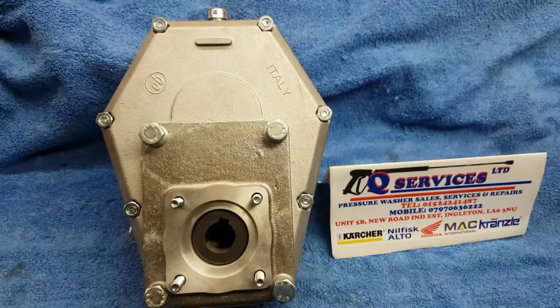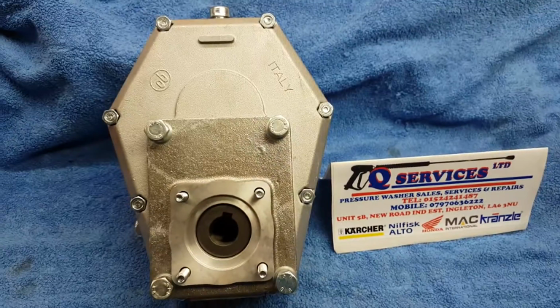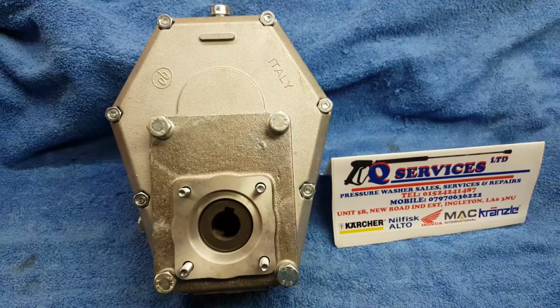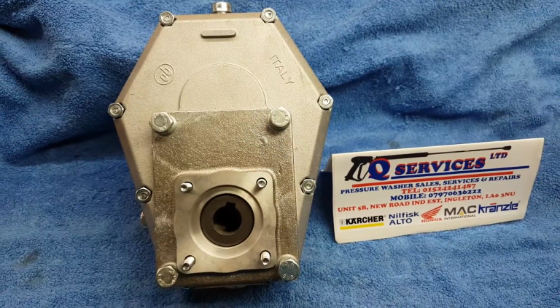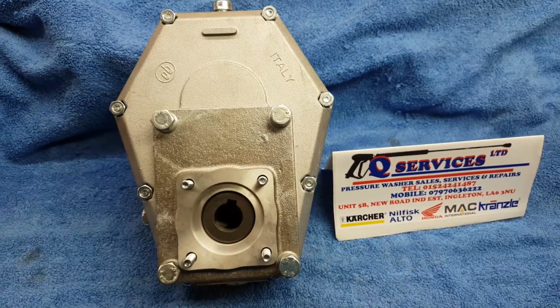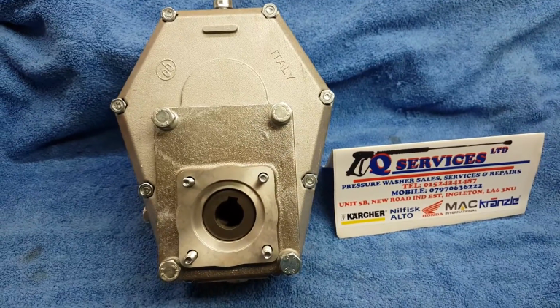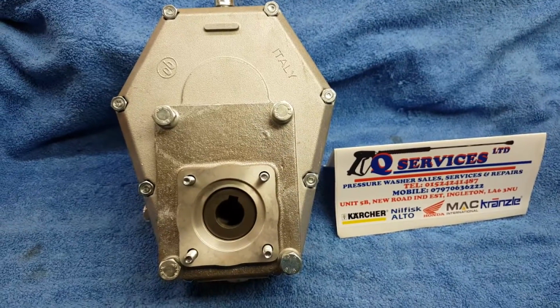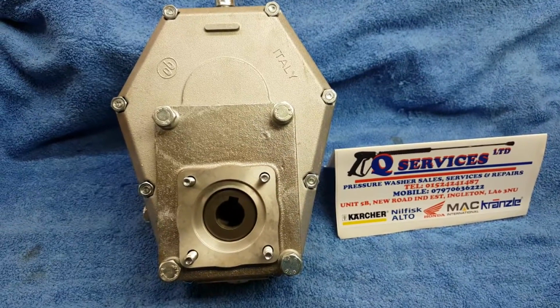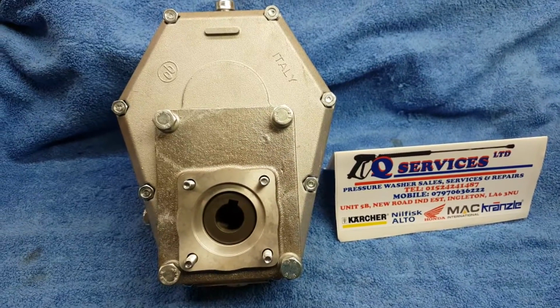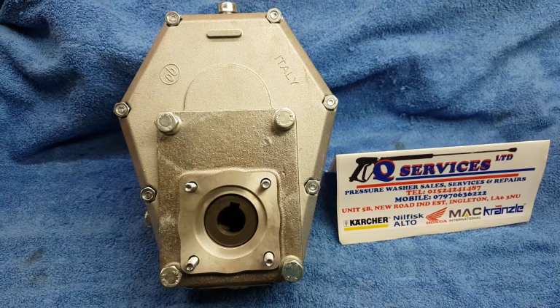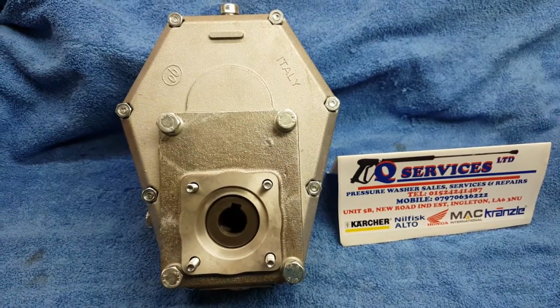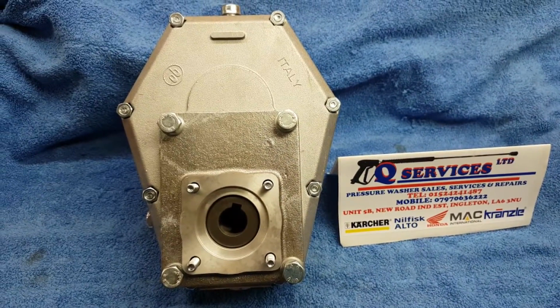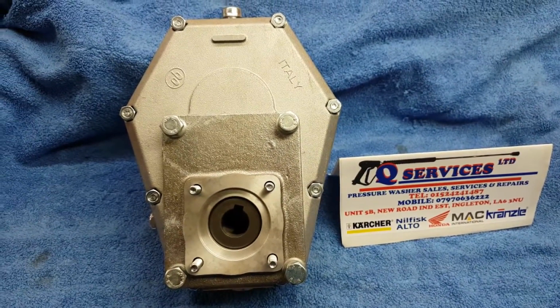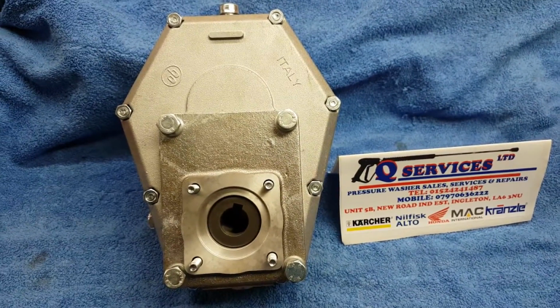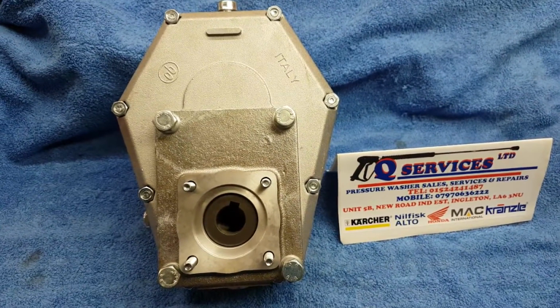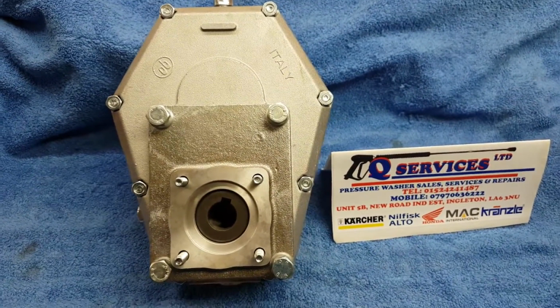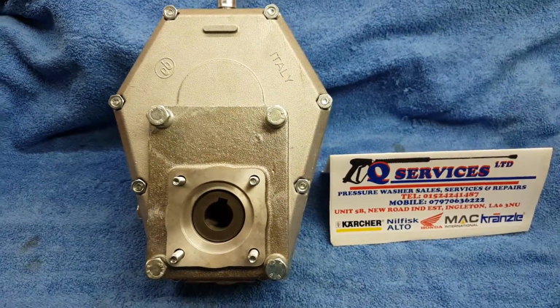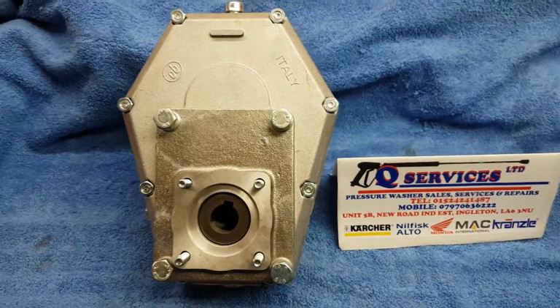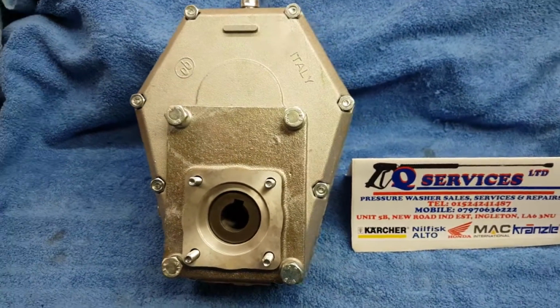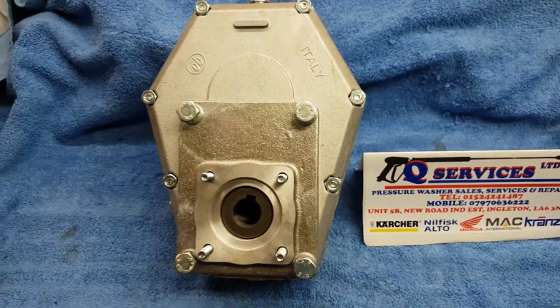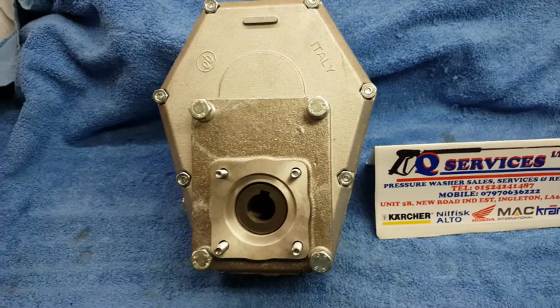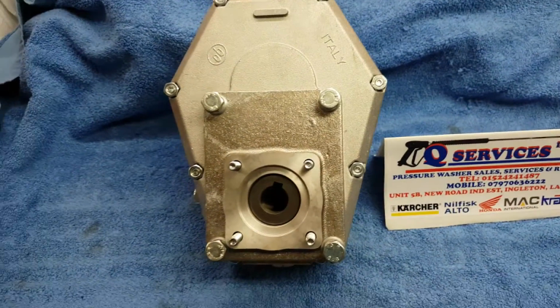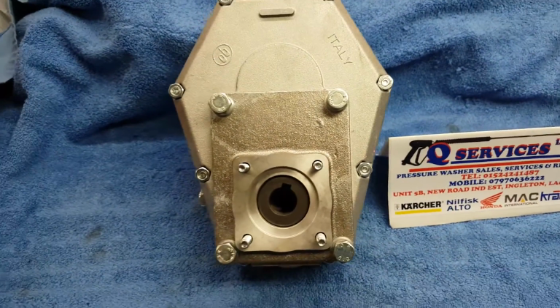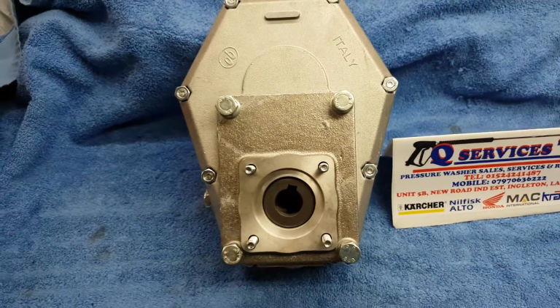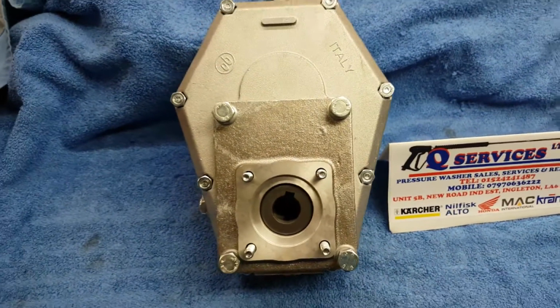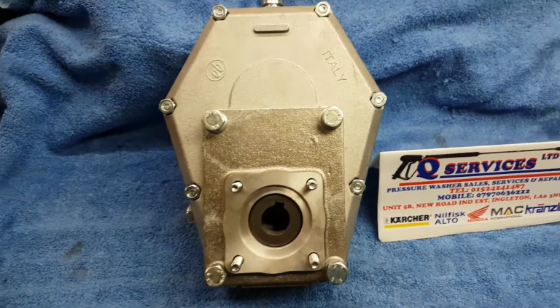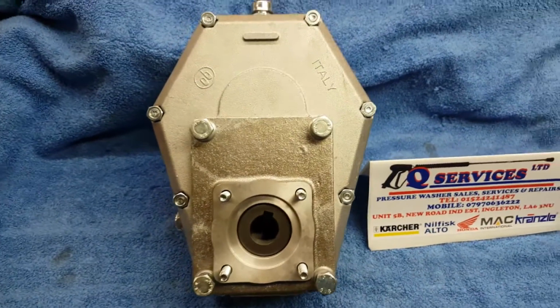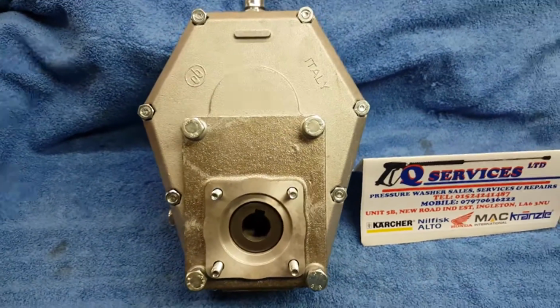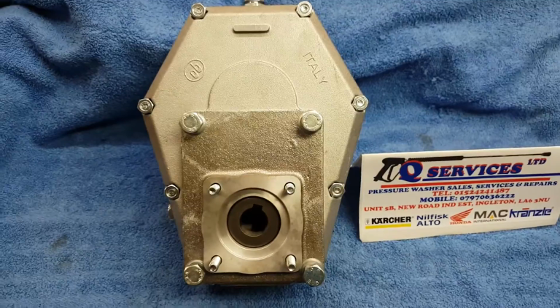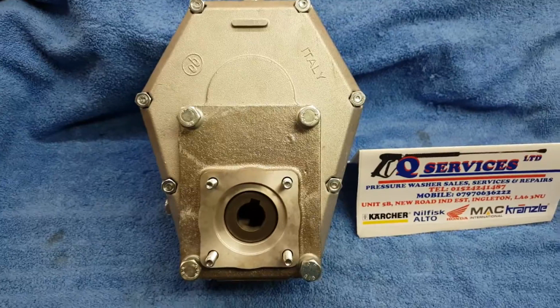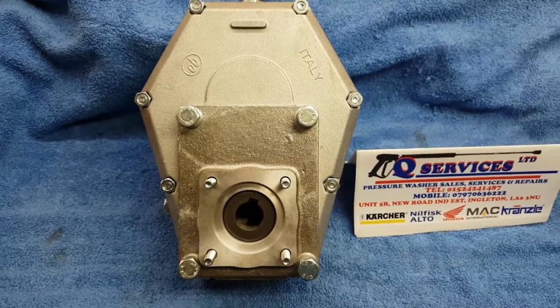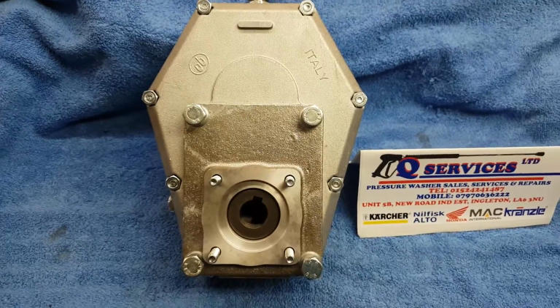Qwashers here on YouTube. What I've simply got here is a tractor PTO reduction gearbox.